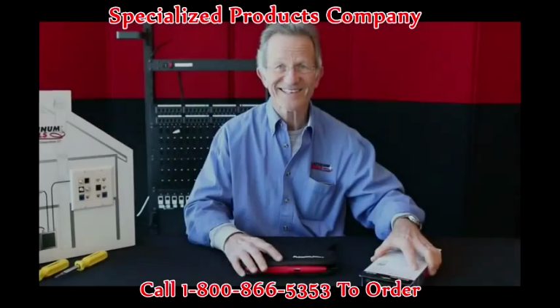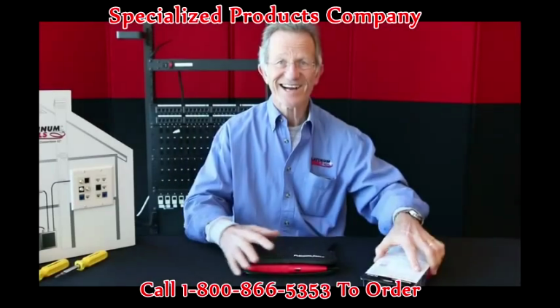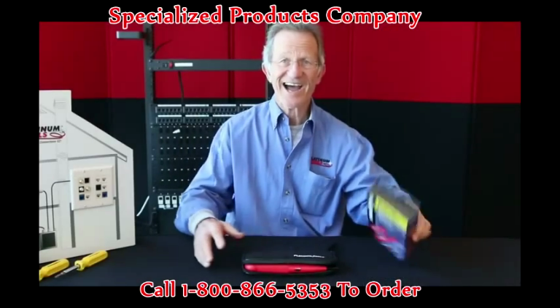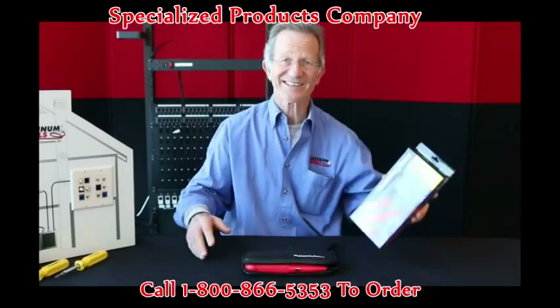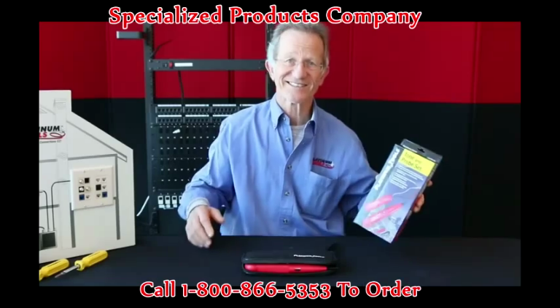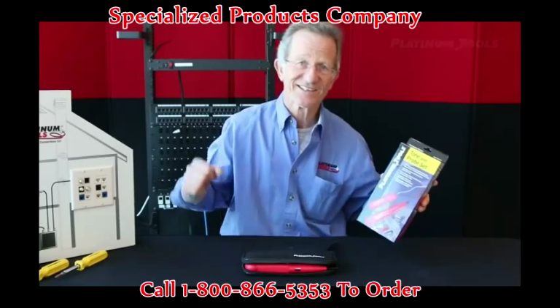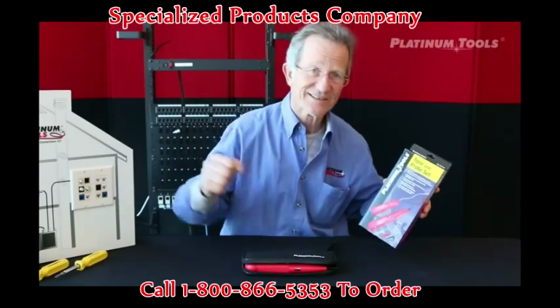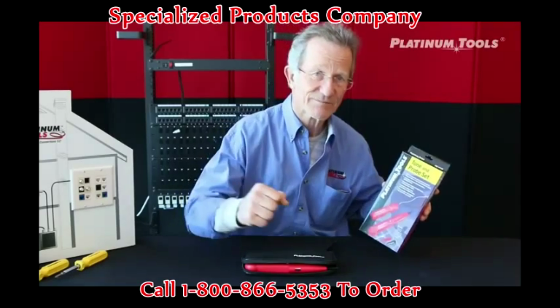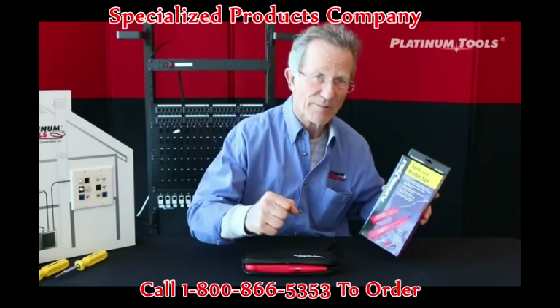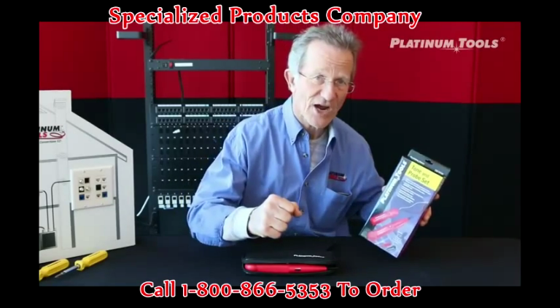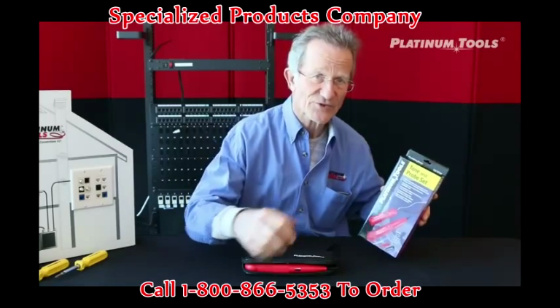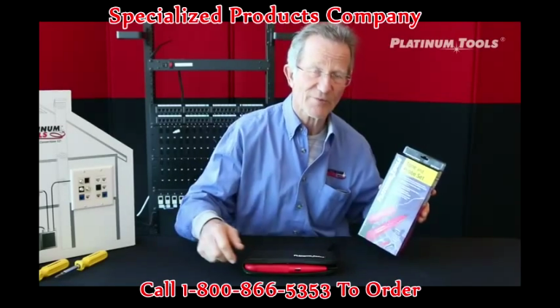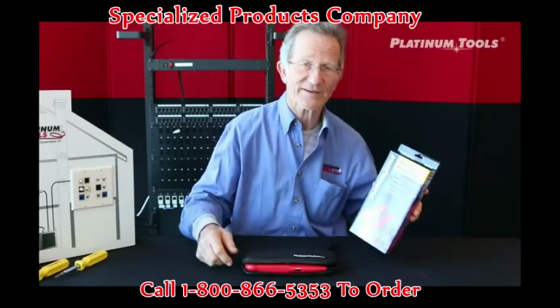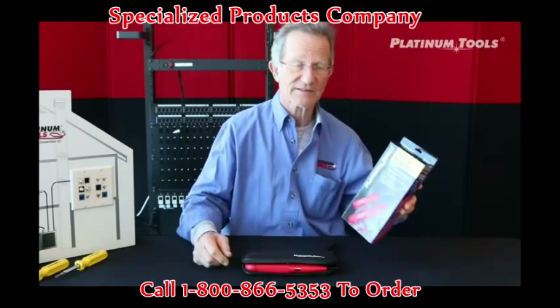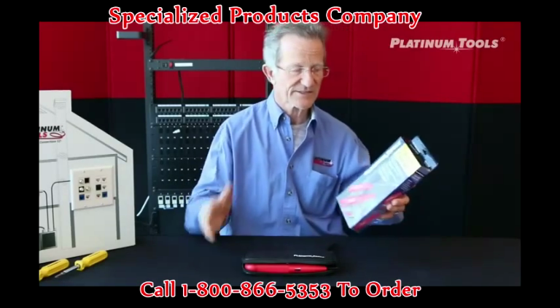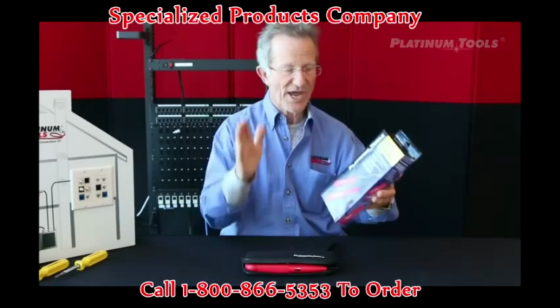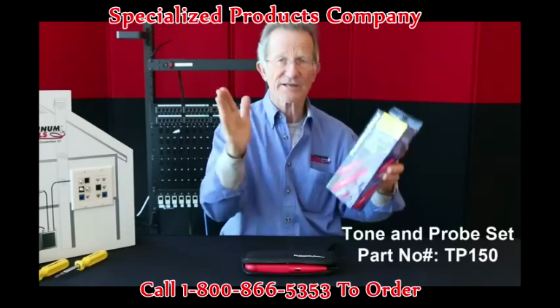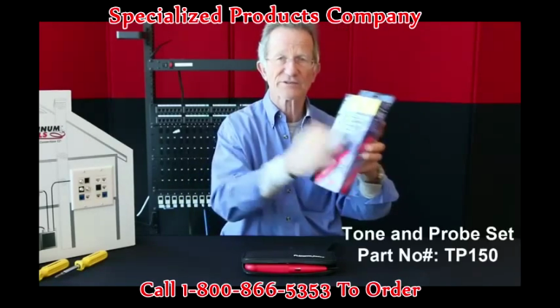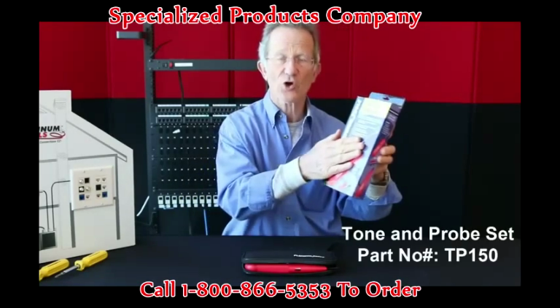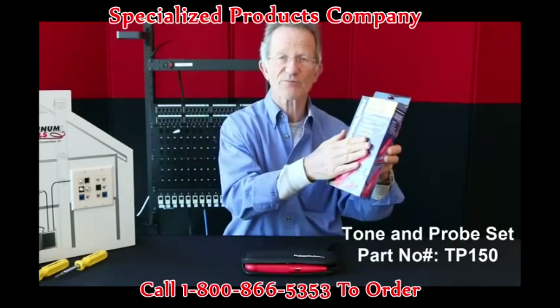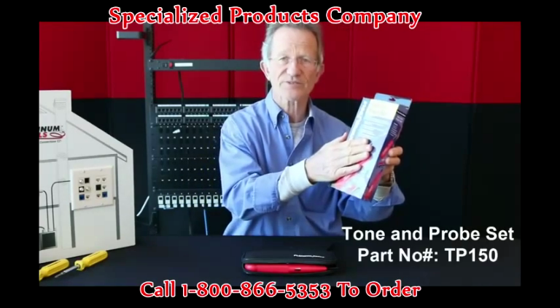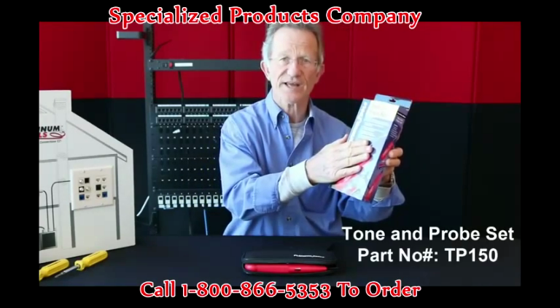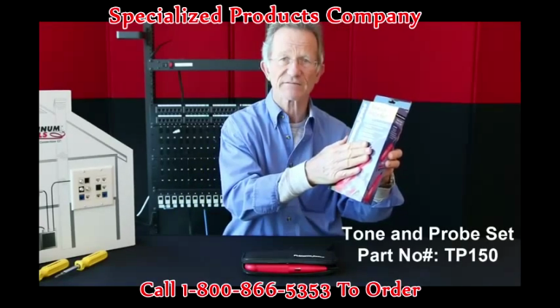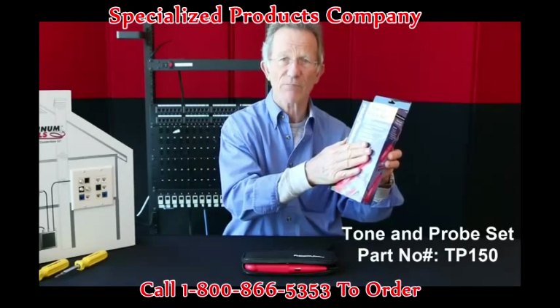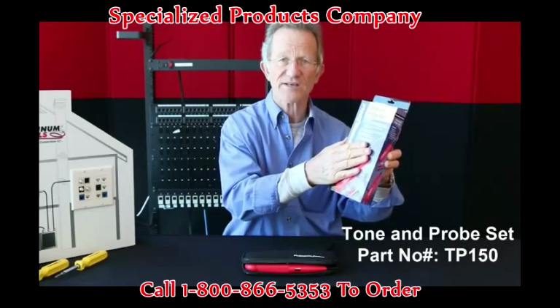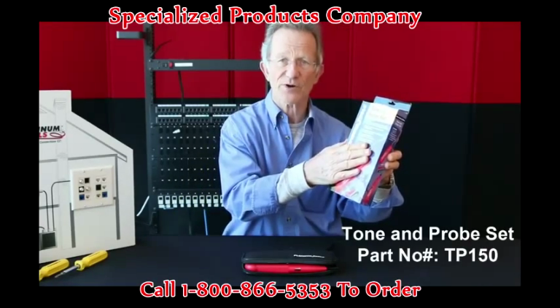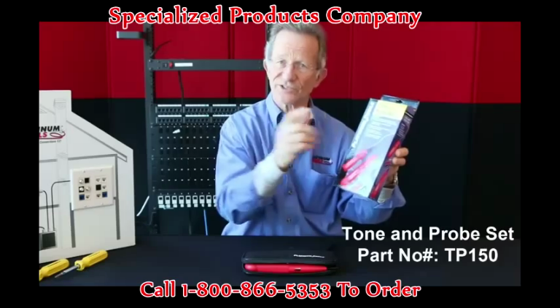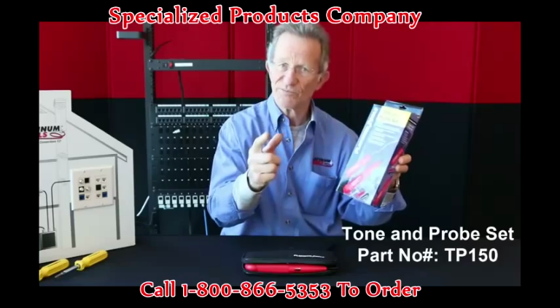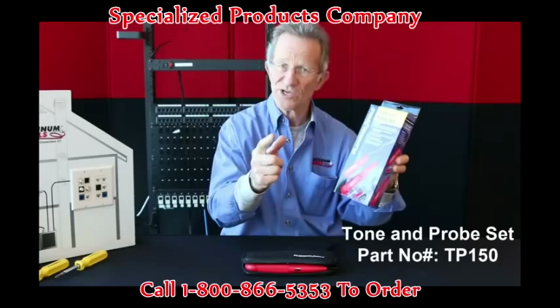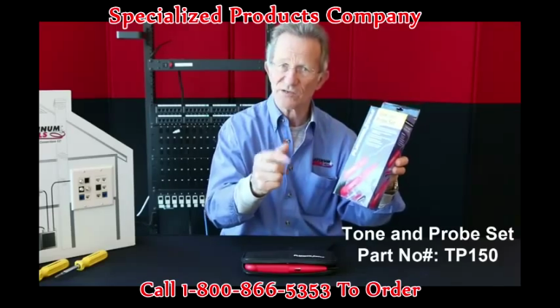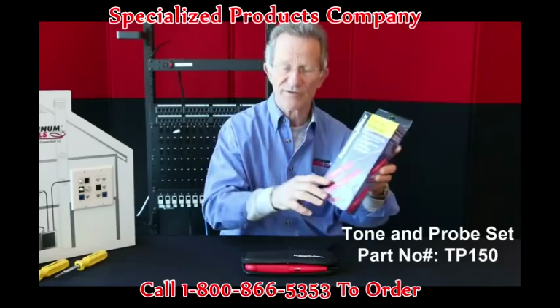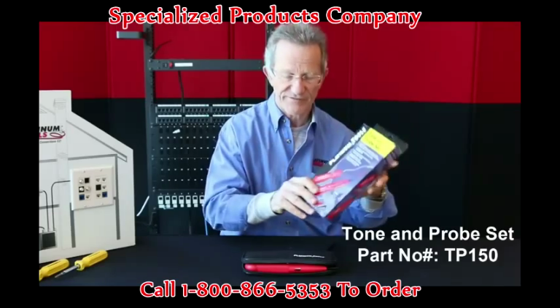Hi, Papa John the tool man. Today, tone and probe set, part number TP-150.